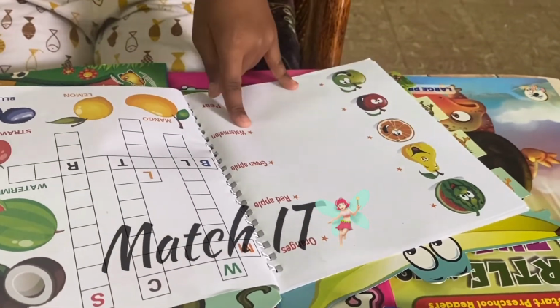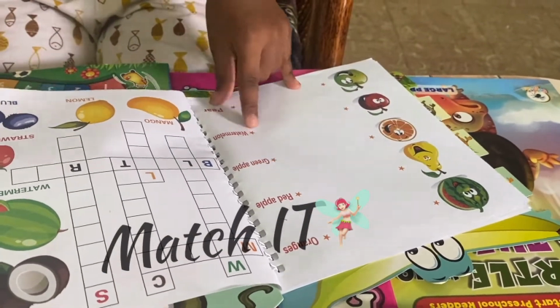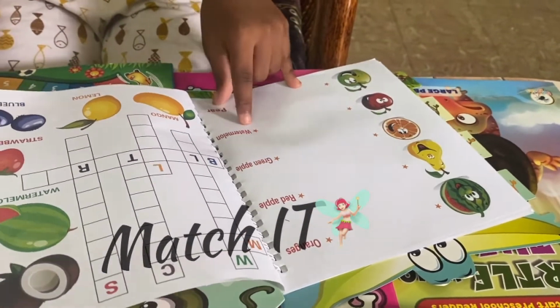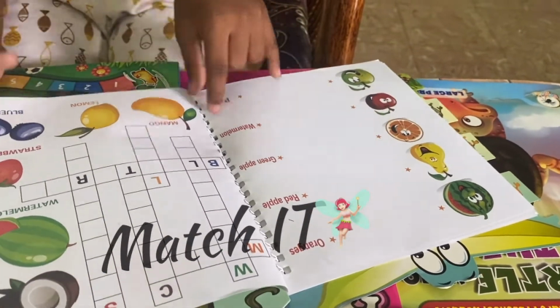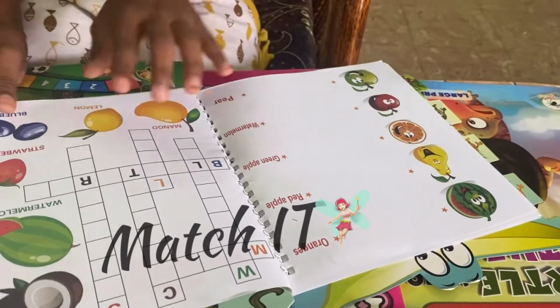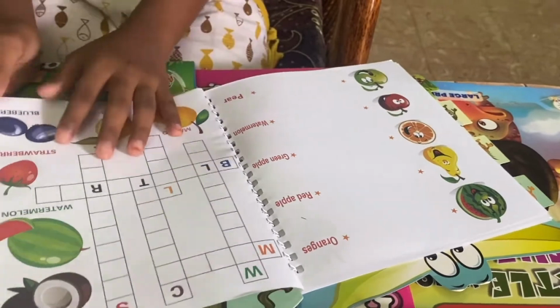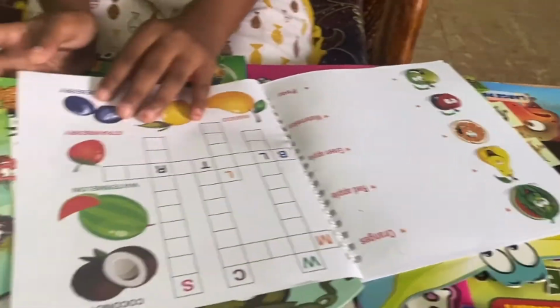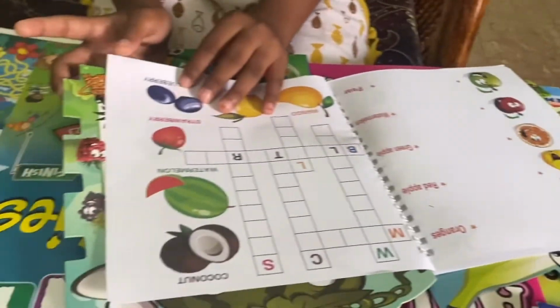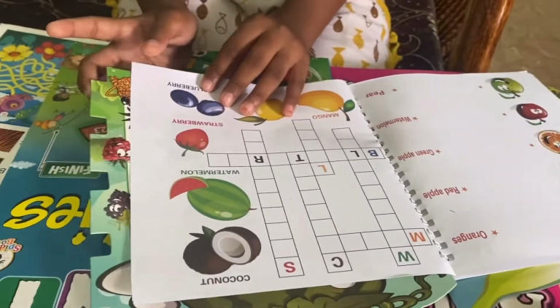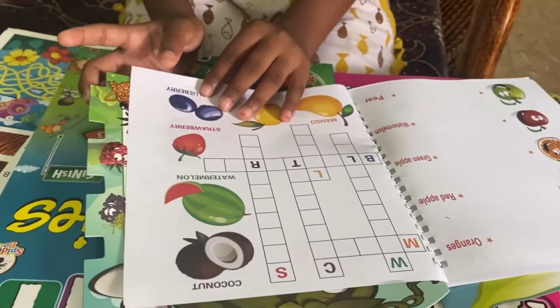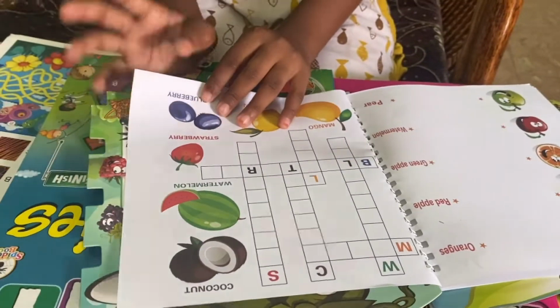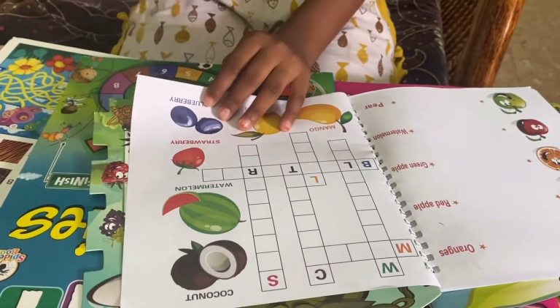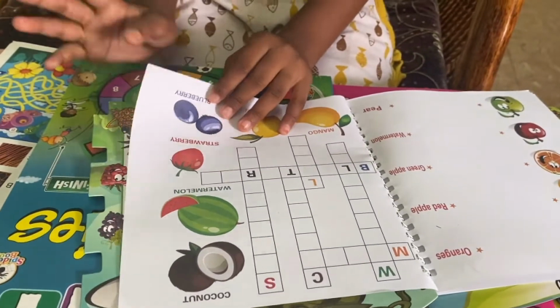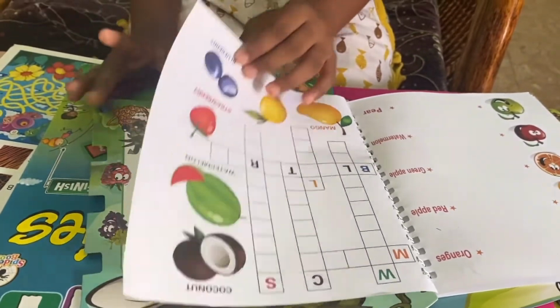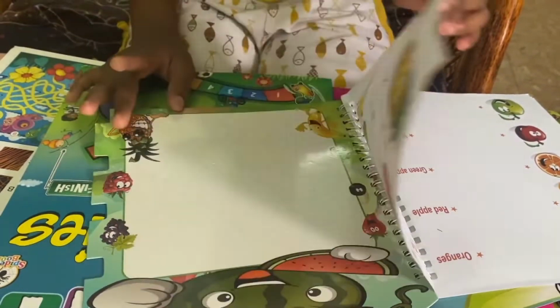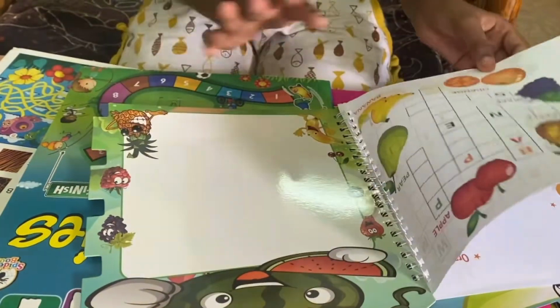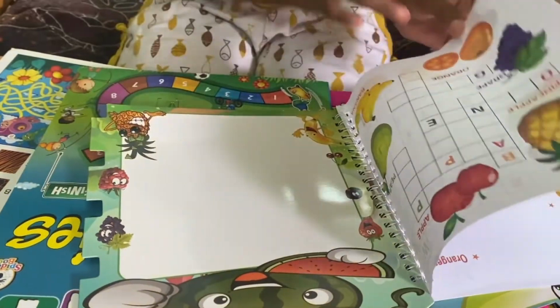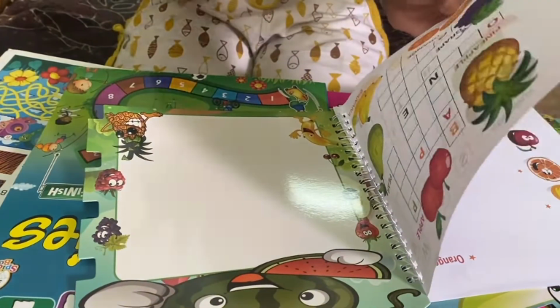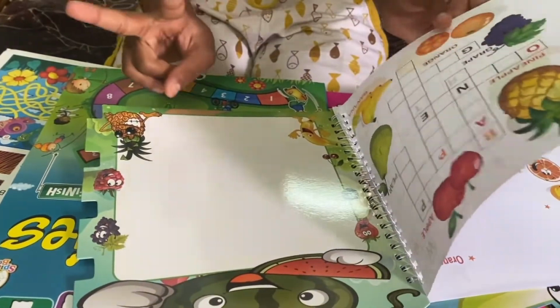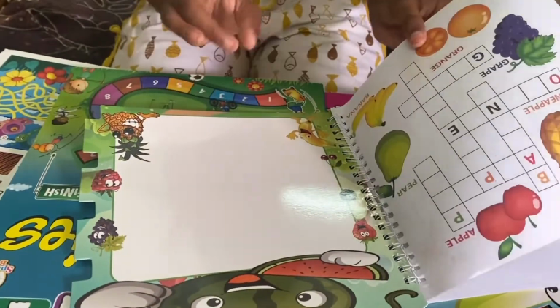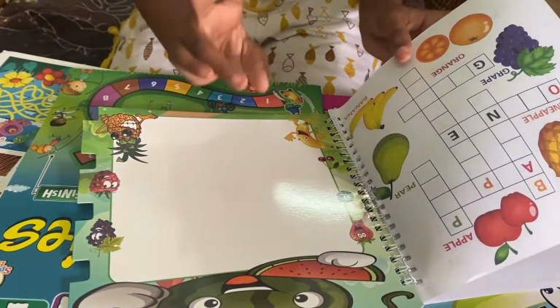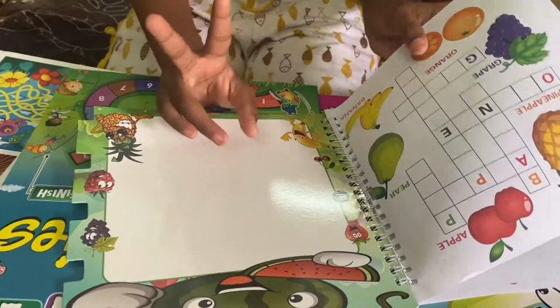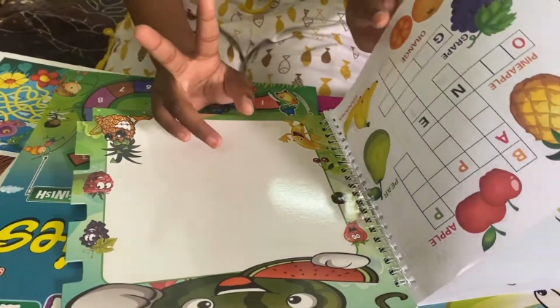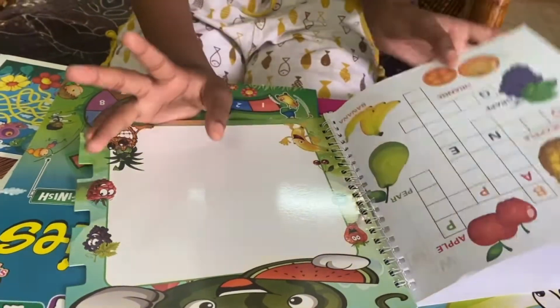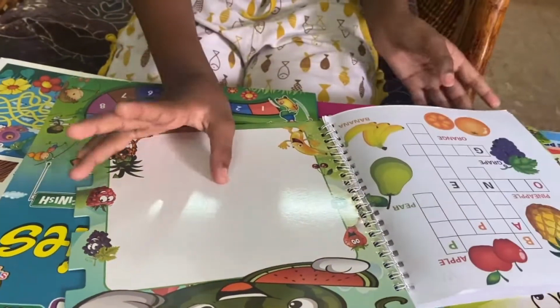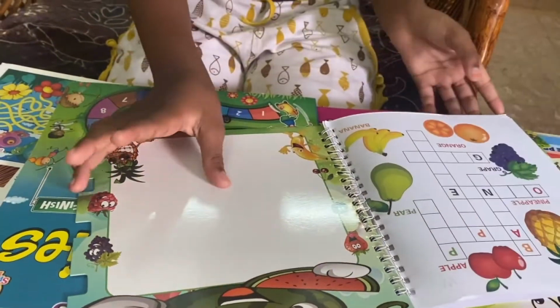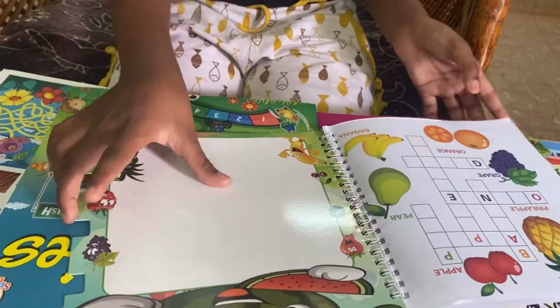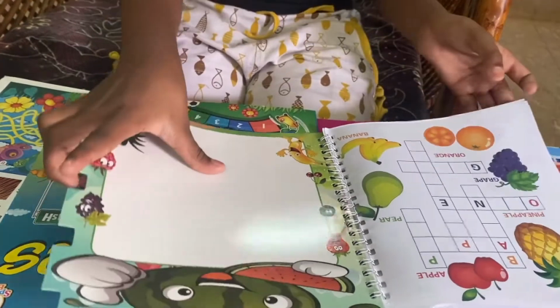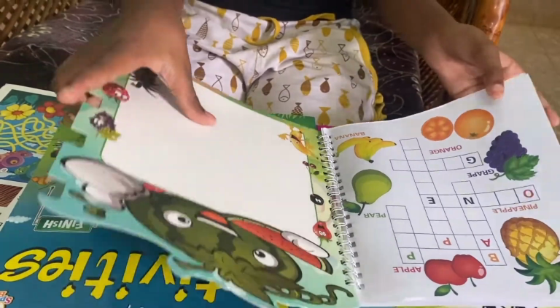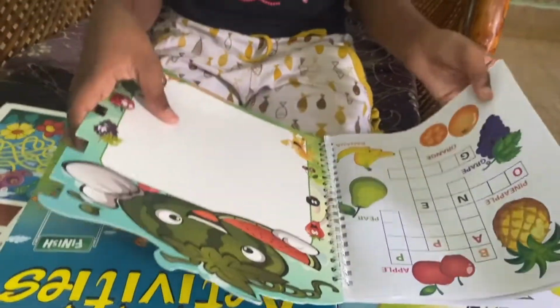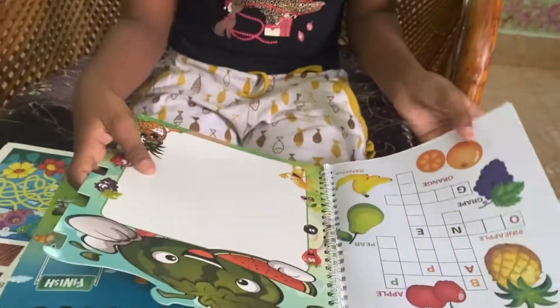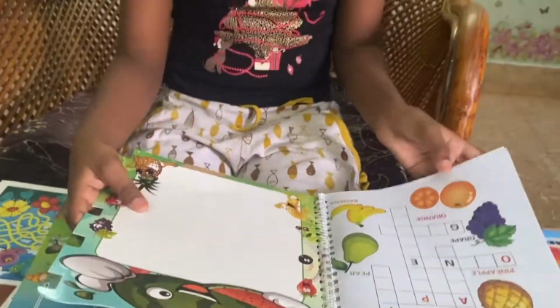Now, this is the word builder. This is the word builder. This one is two pages. Now, I will see the pages. Let's see.